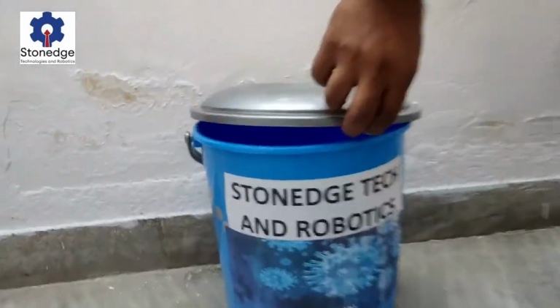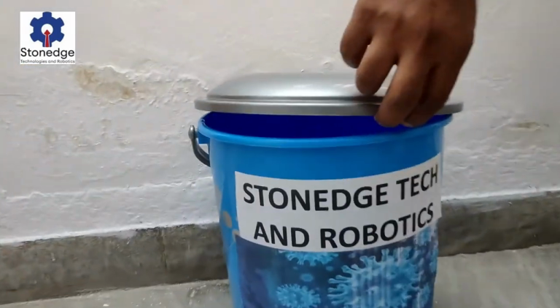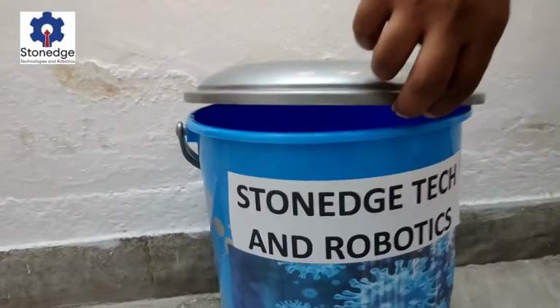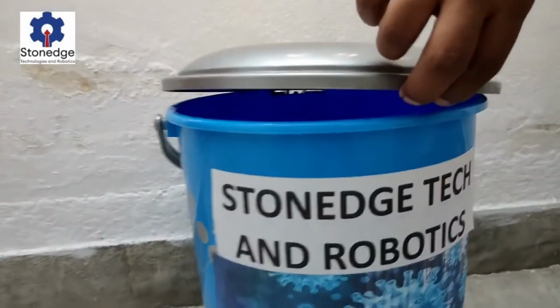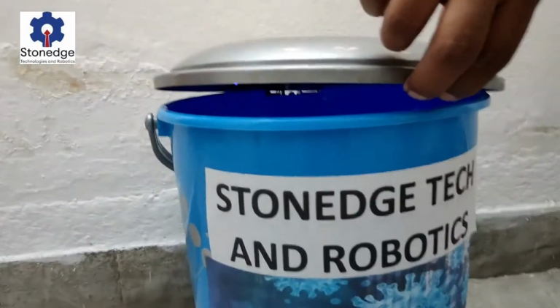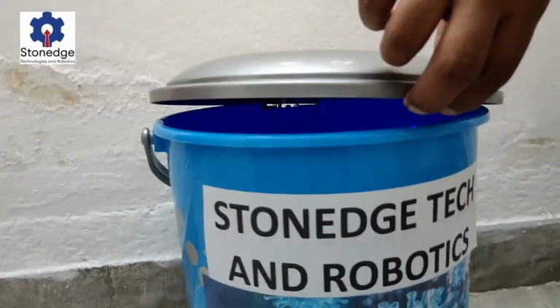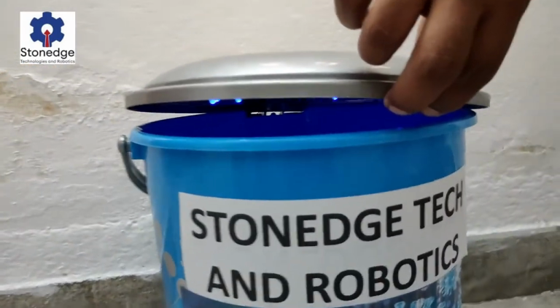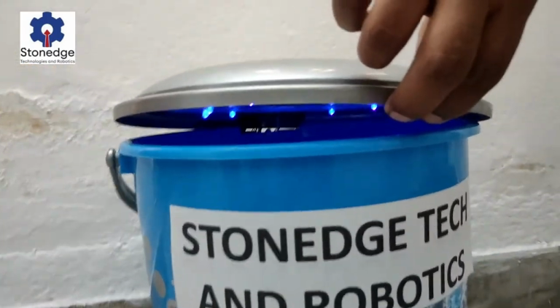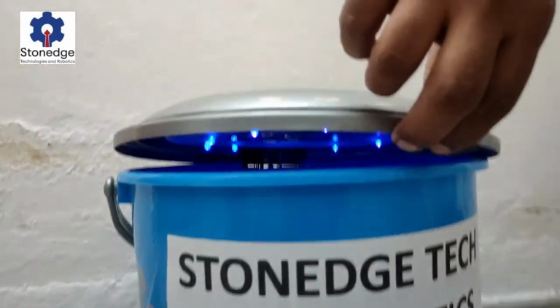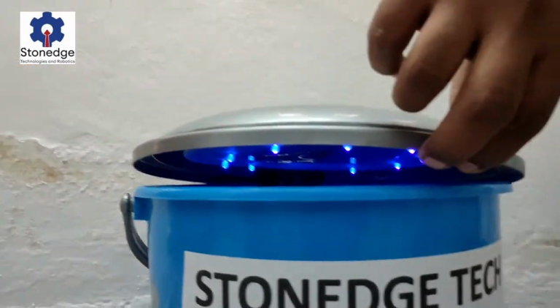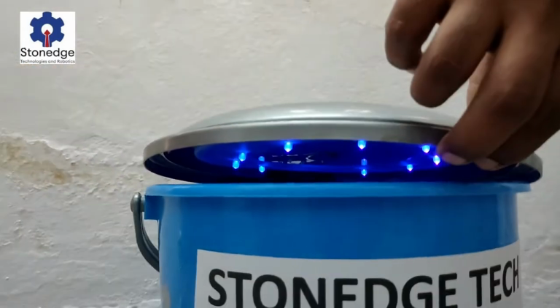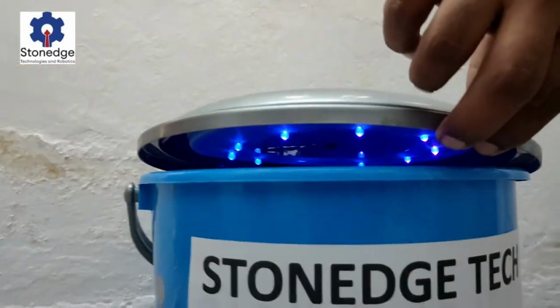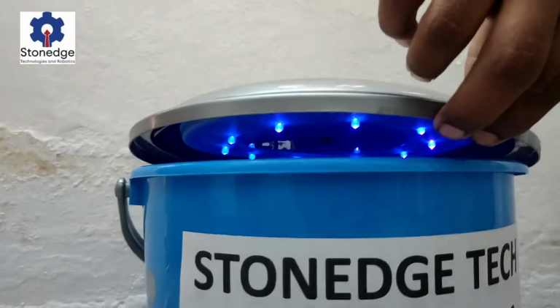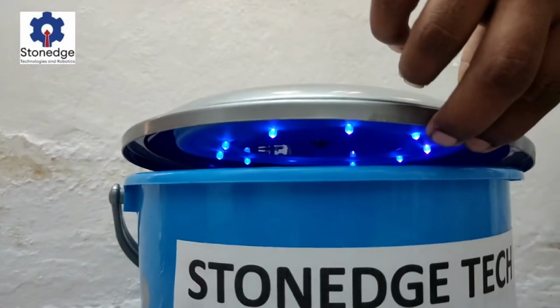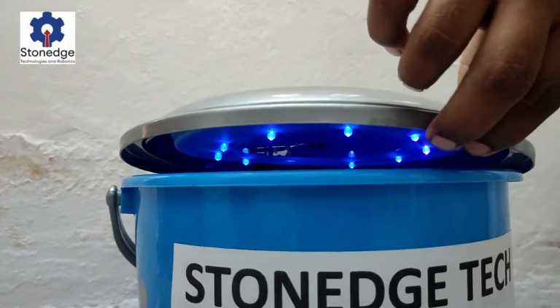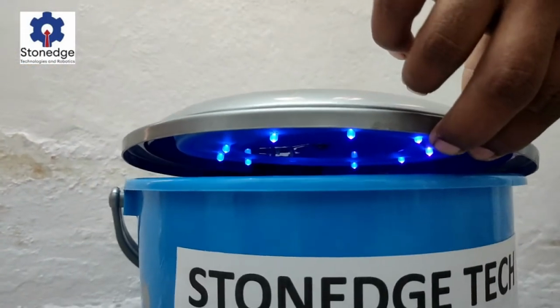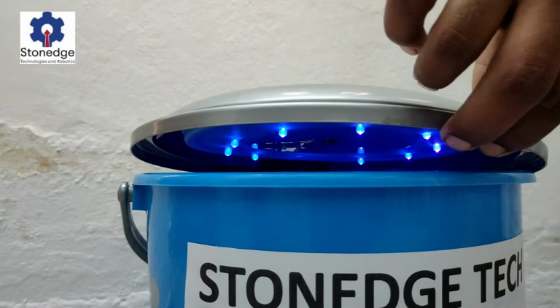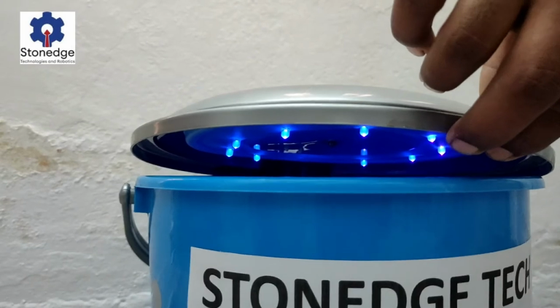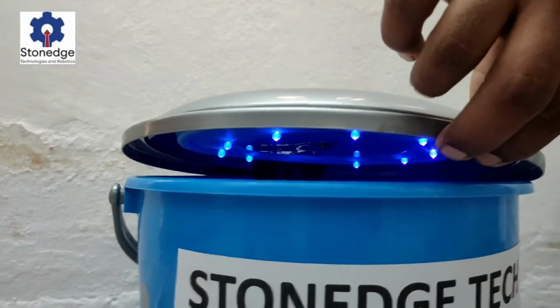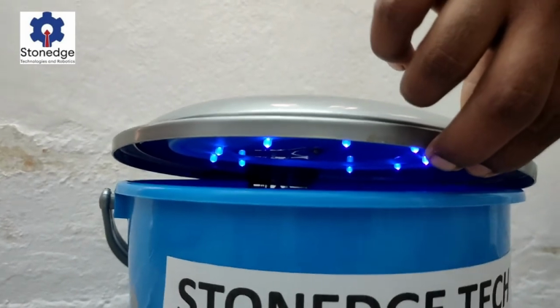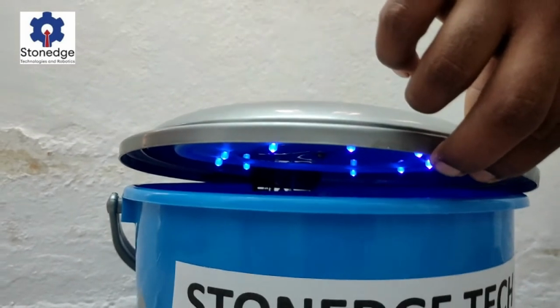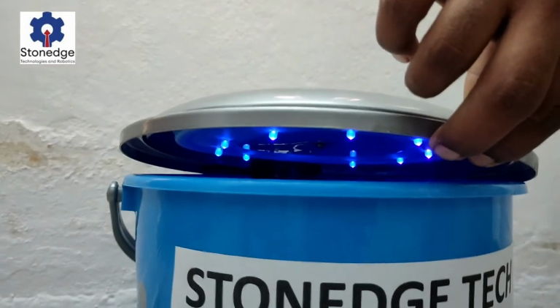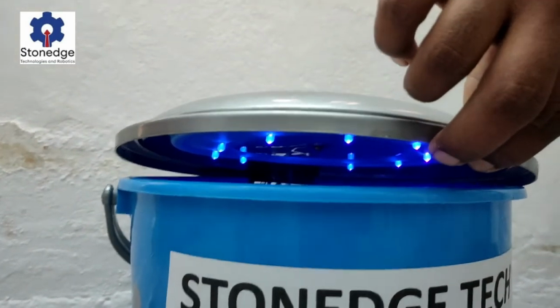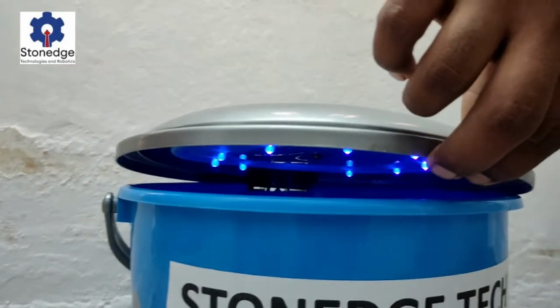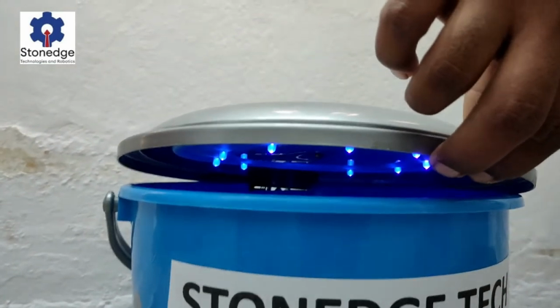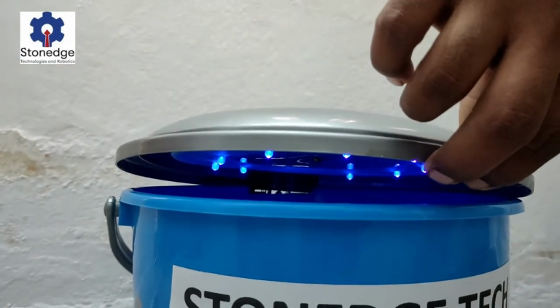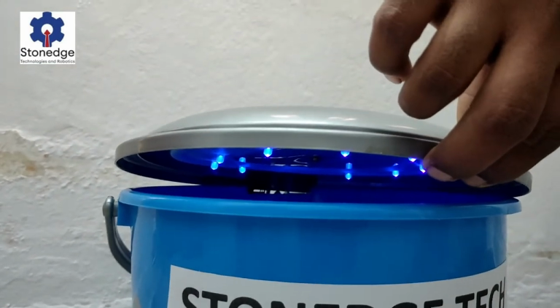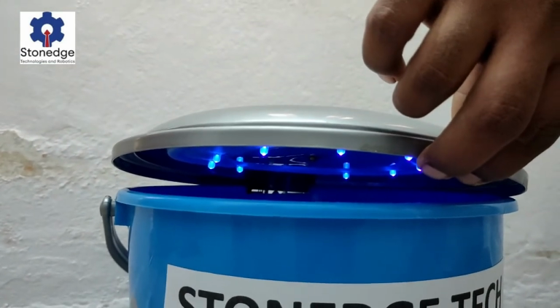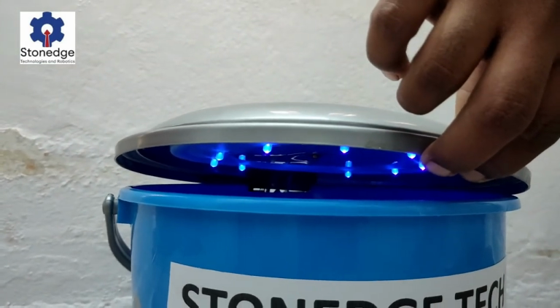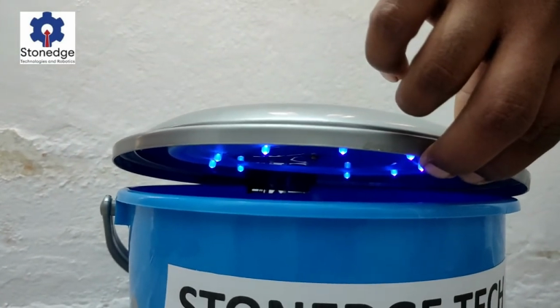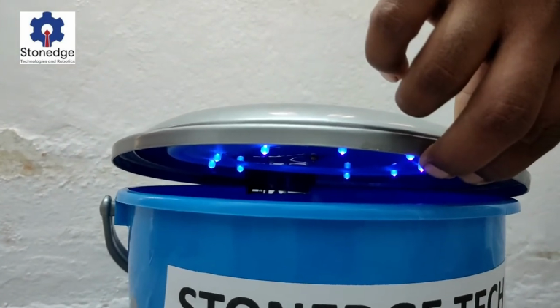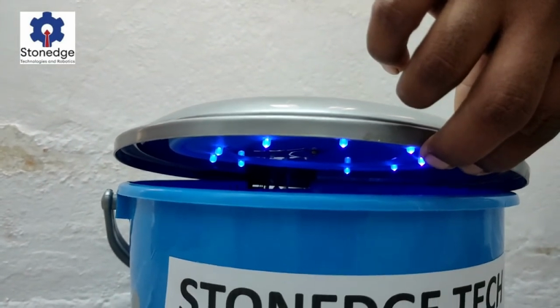Here you can see the UV lights are on inside the bin. It will remain on for 3 minutes. We will wait for 3 minutes.